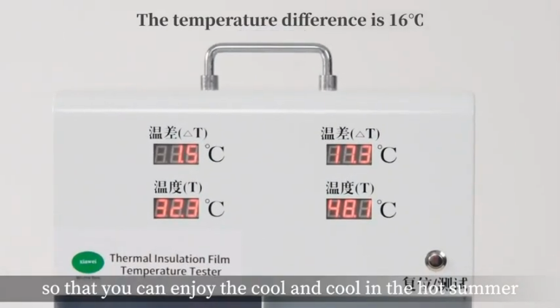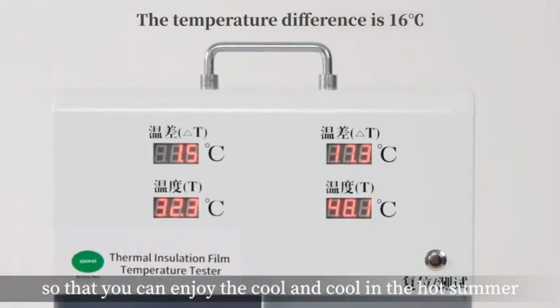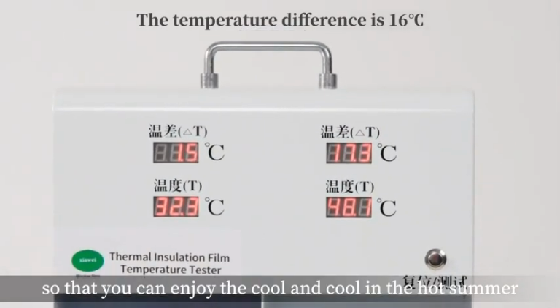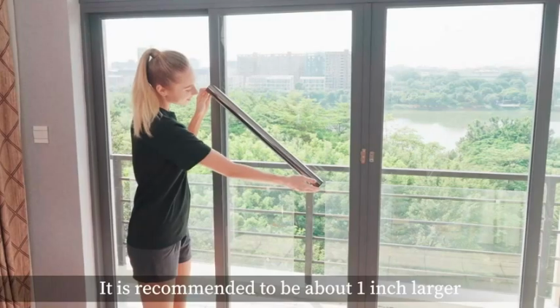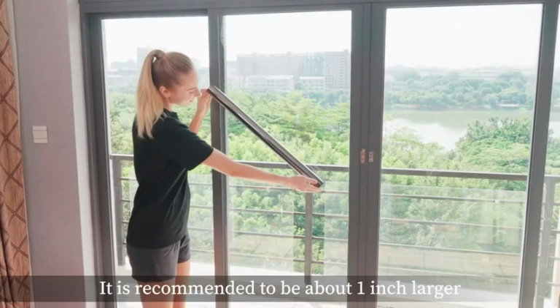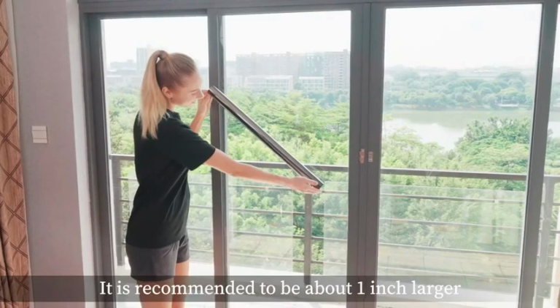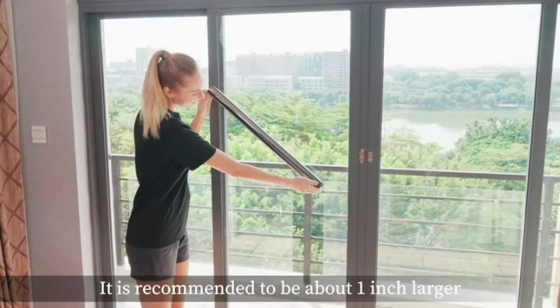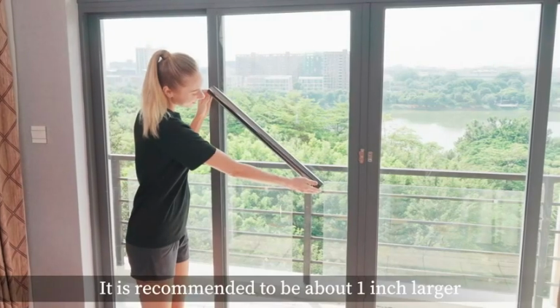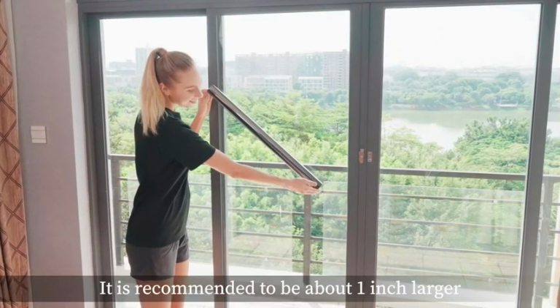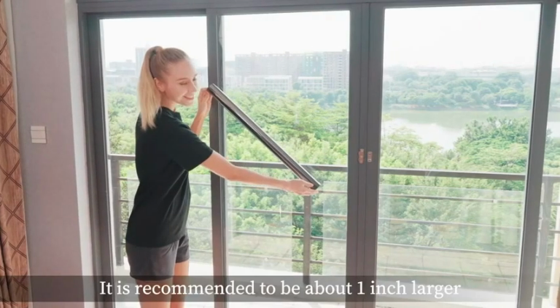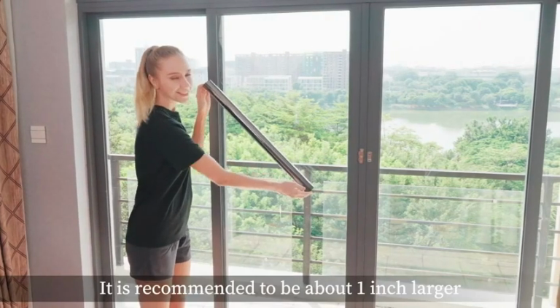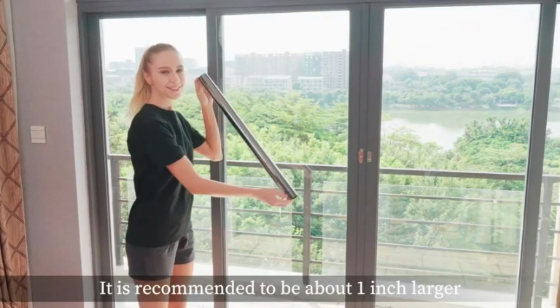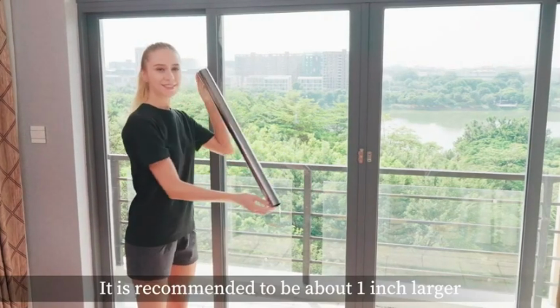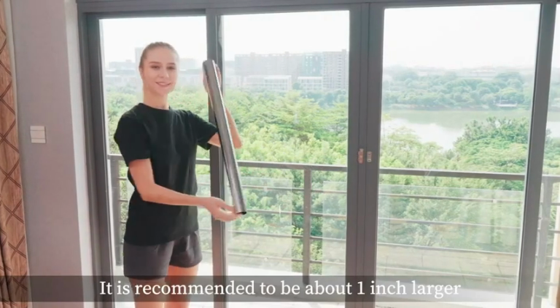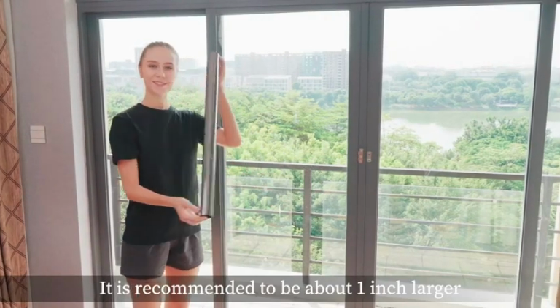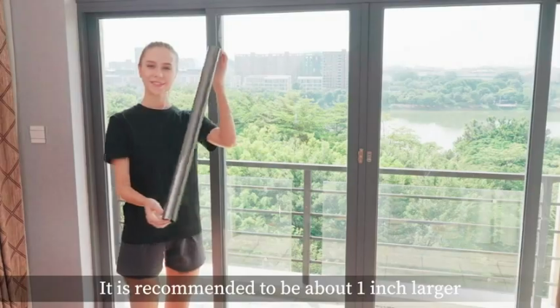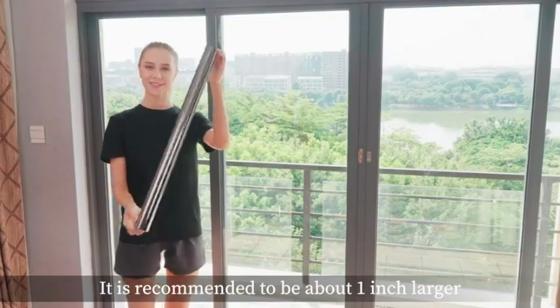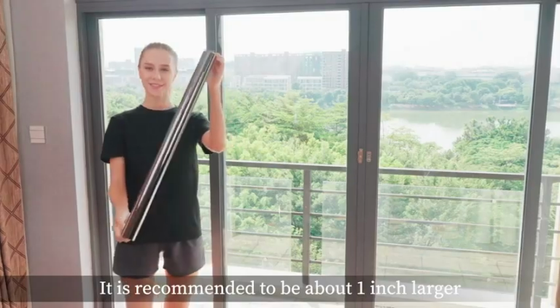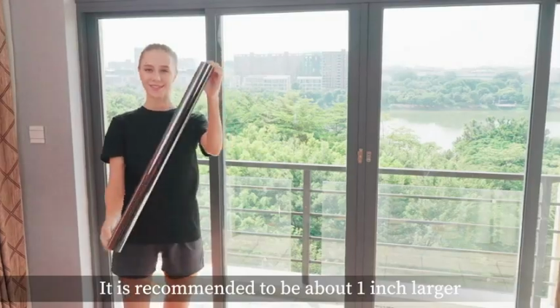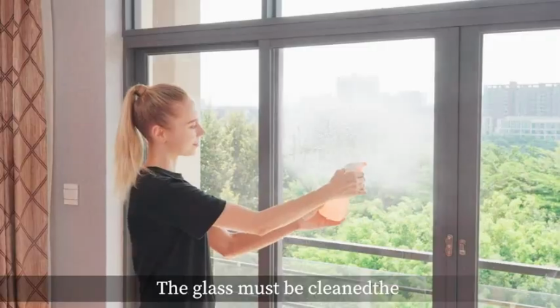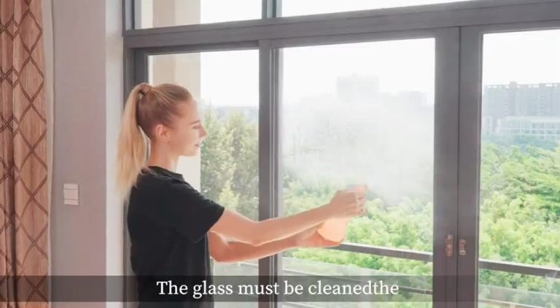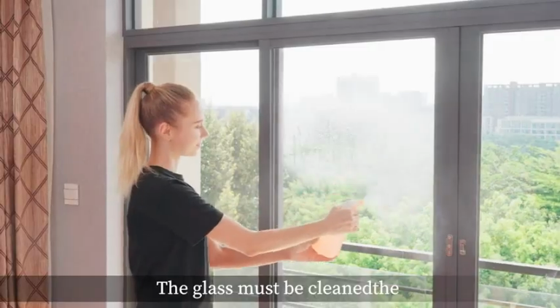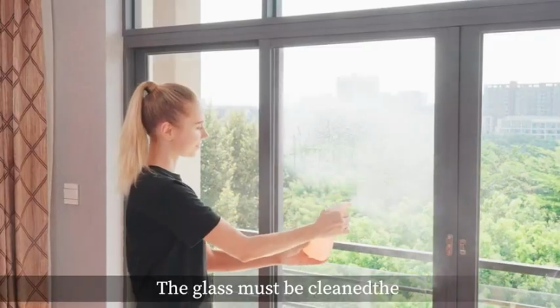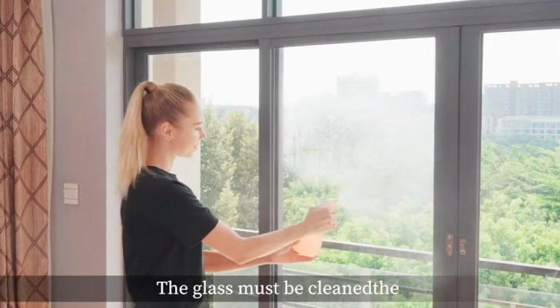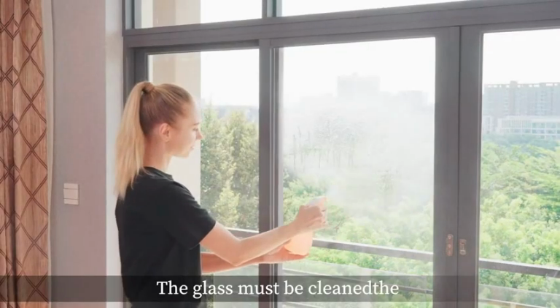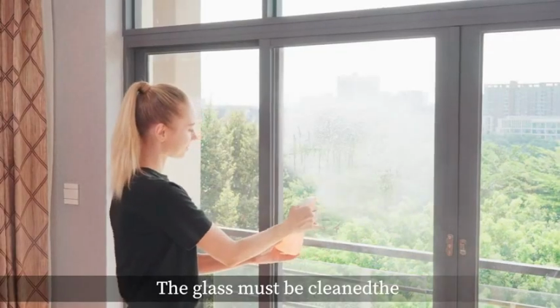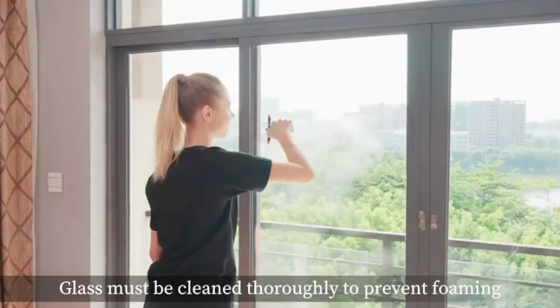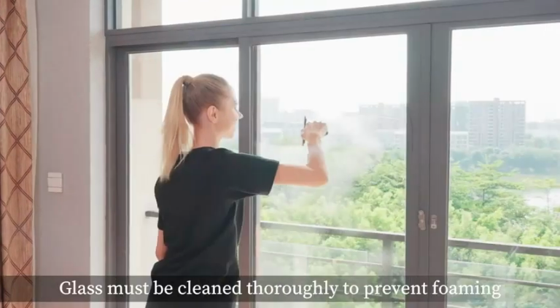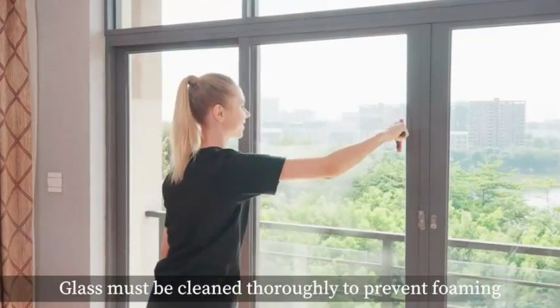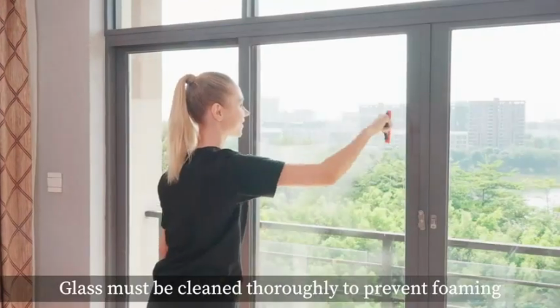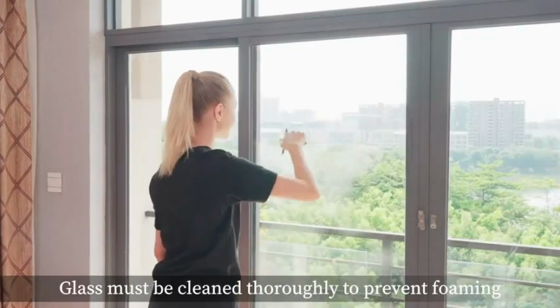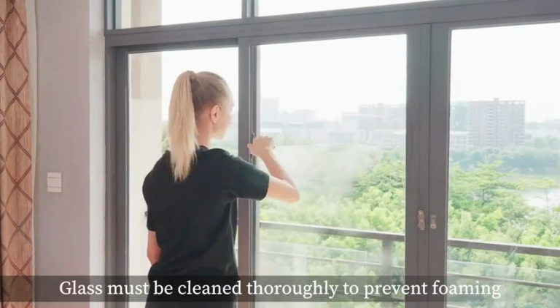It is recommended to cut the film about one inch larger than the window. The glass must be cleaned thoroughly to prevent foaming.